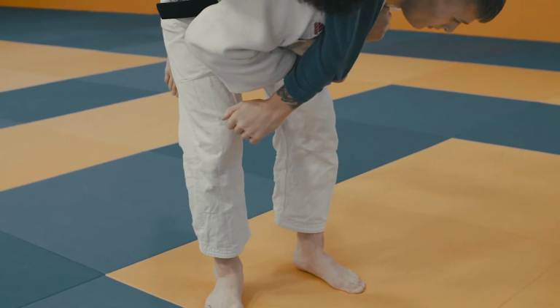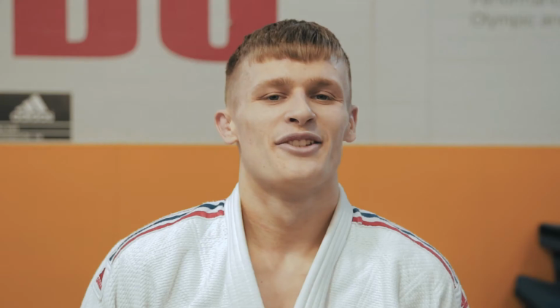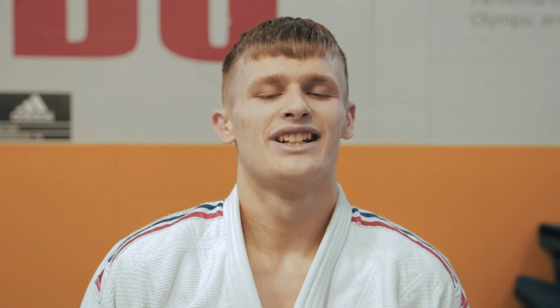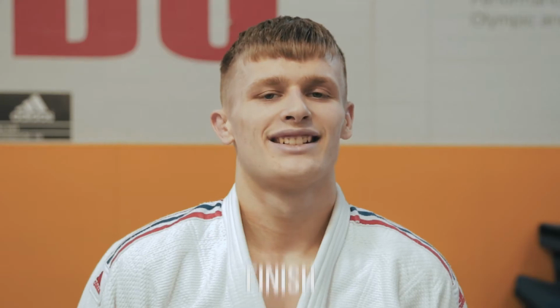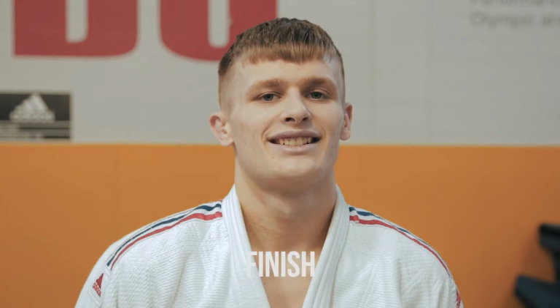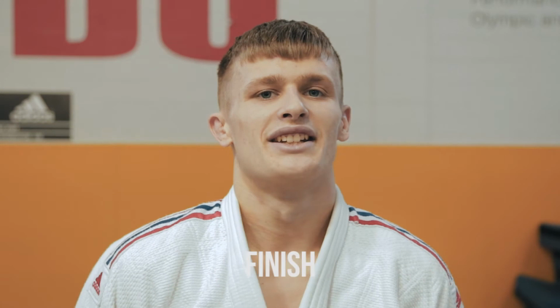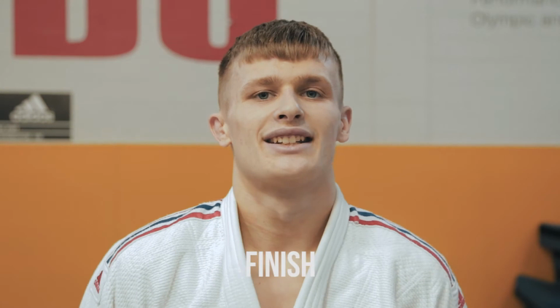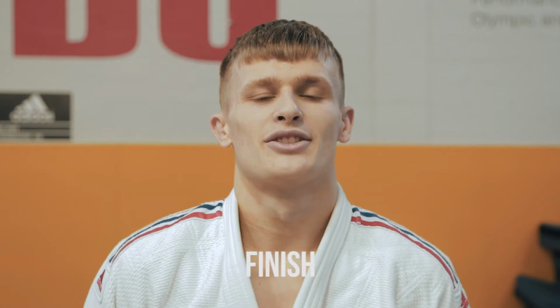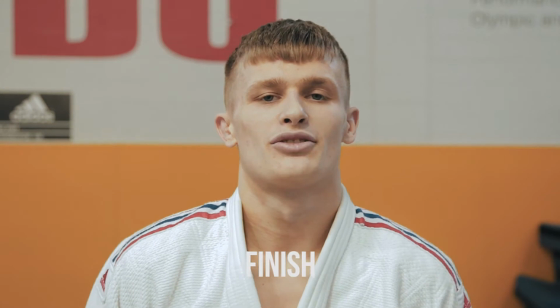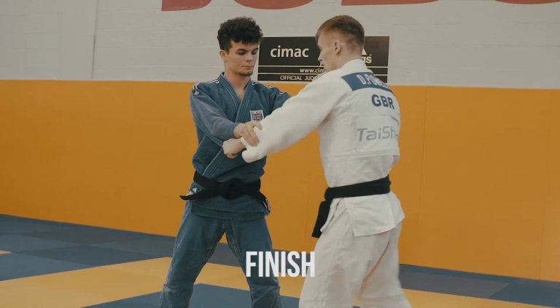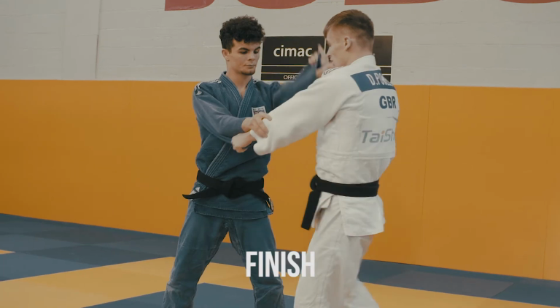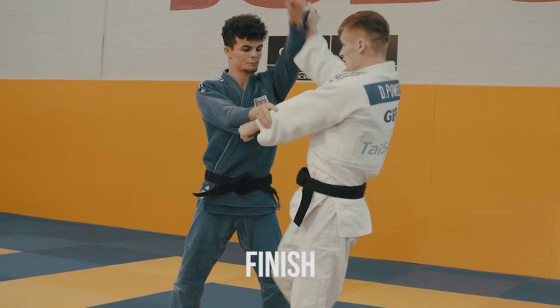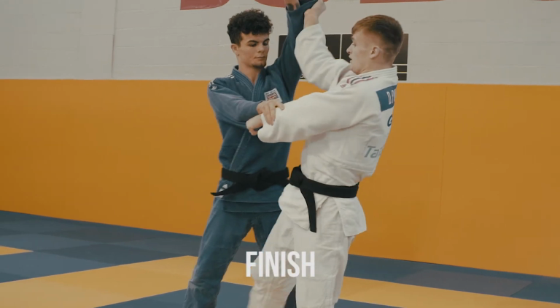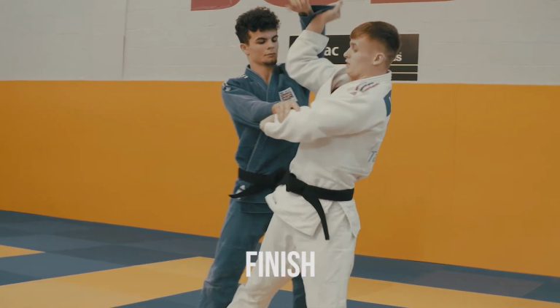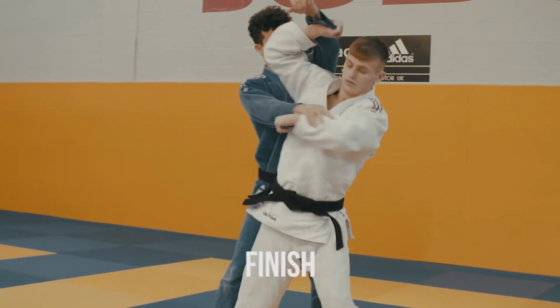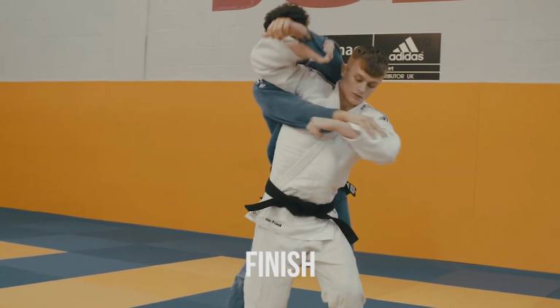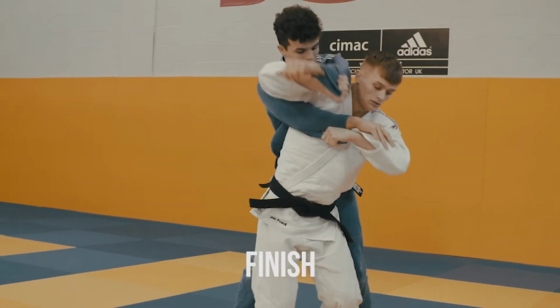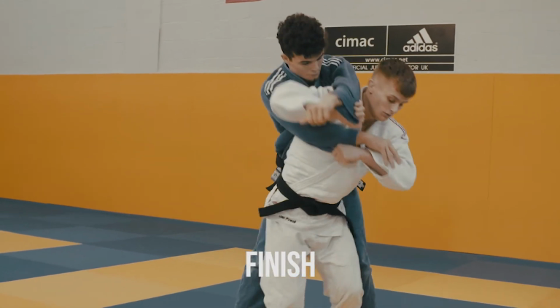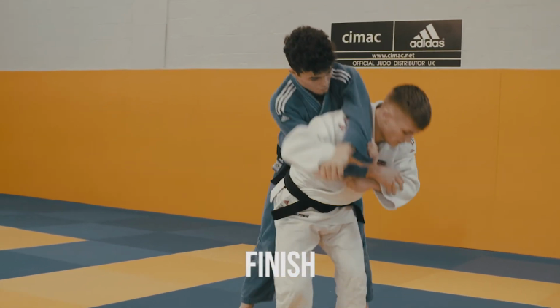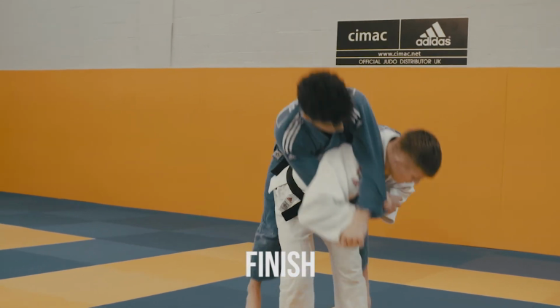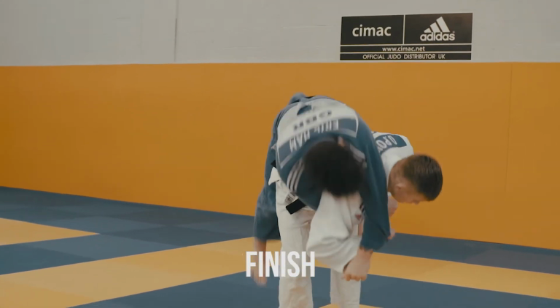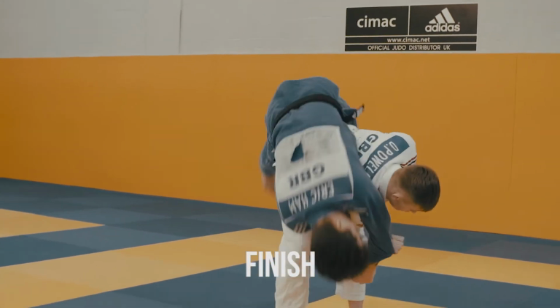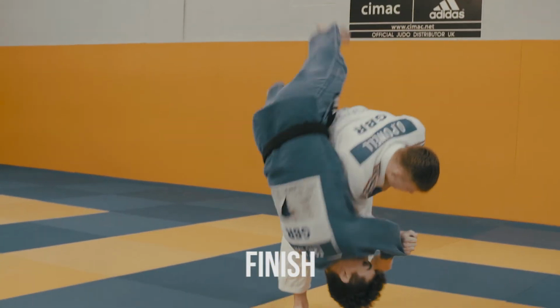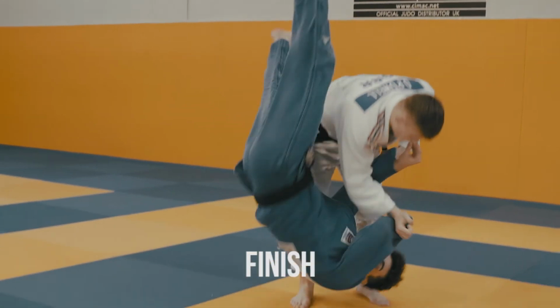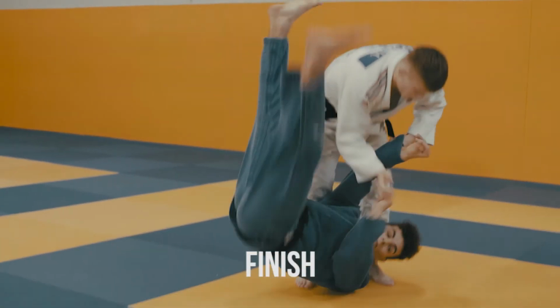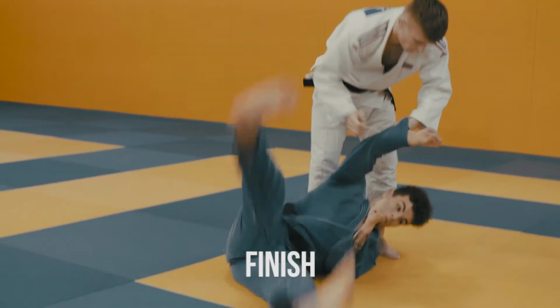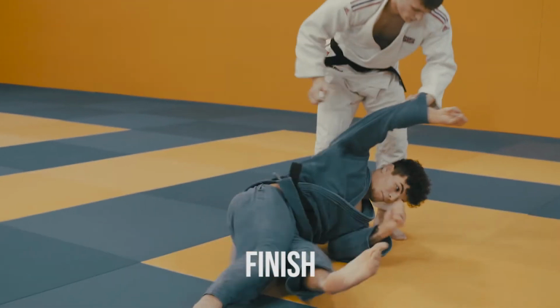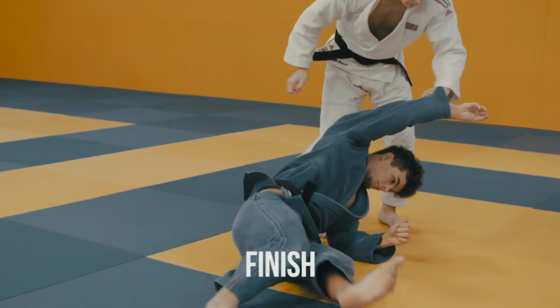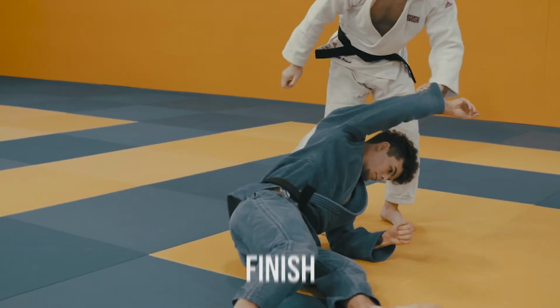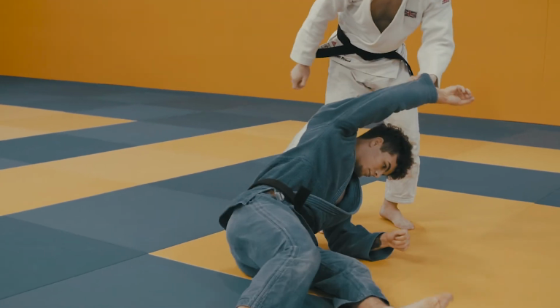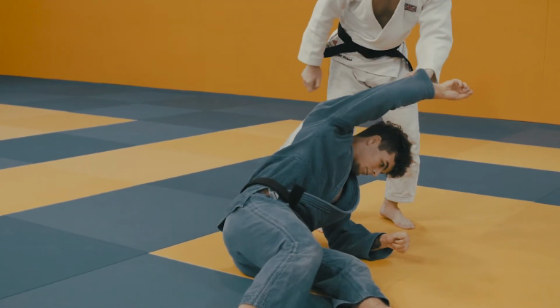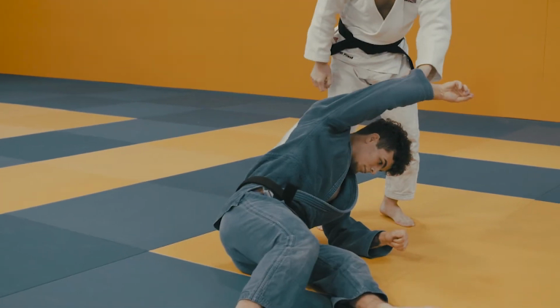The finish of this technique is just straightening the knees, using your arms to control your opponent over, throwing them on the back for ippon.